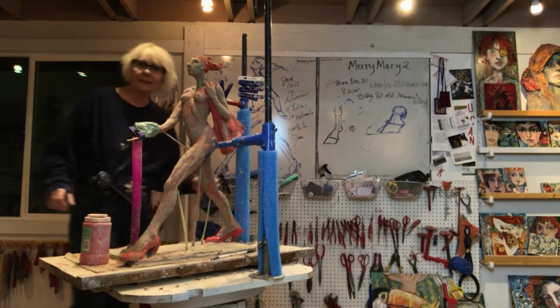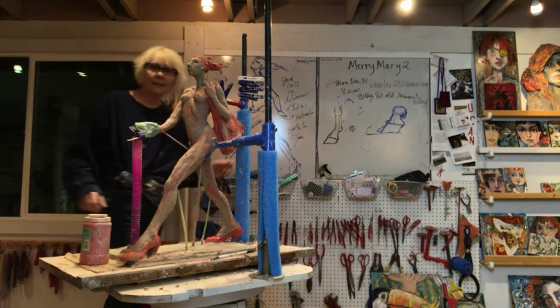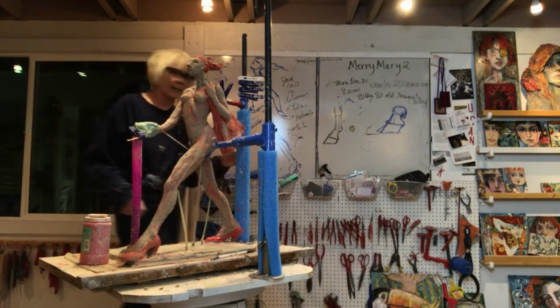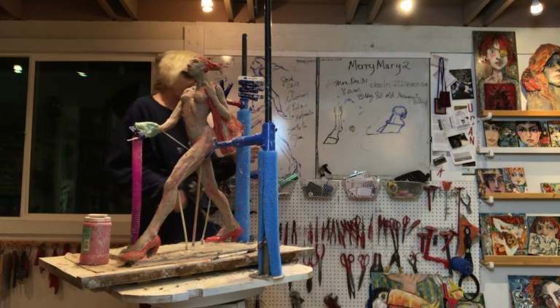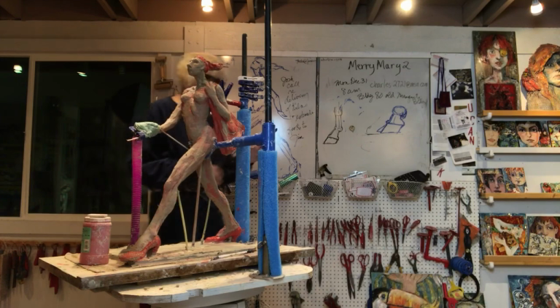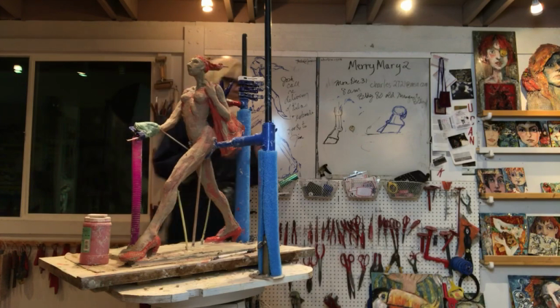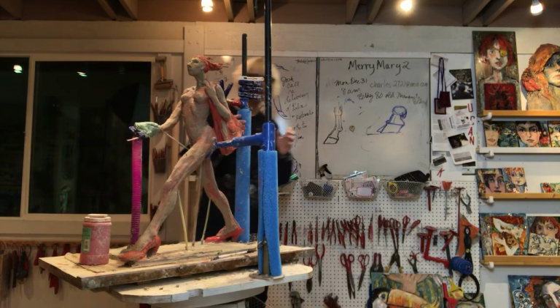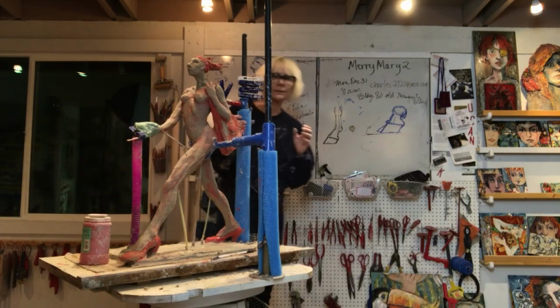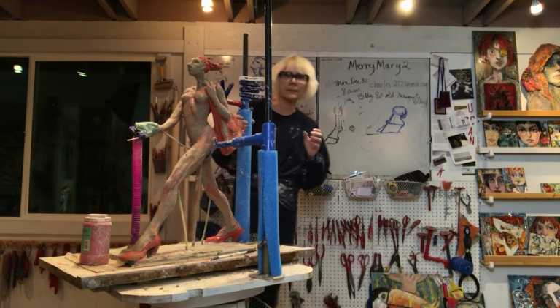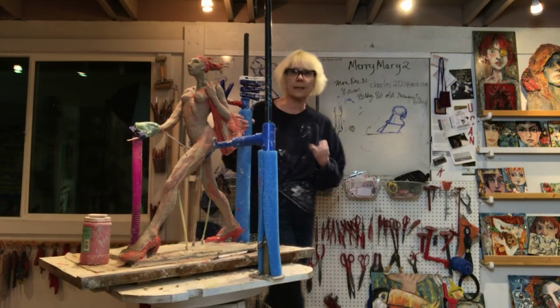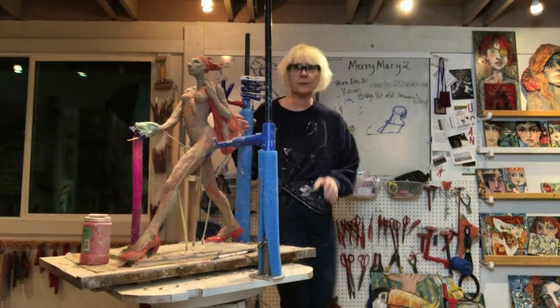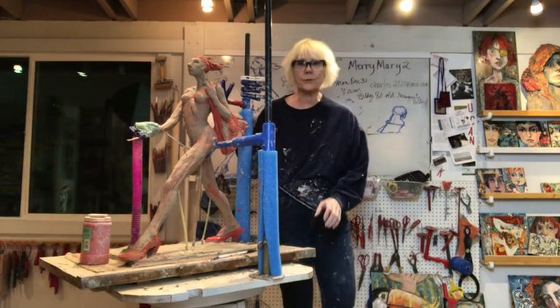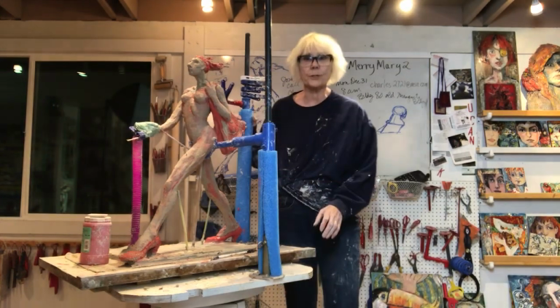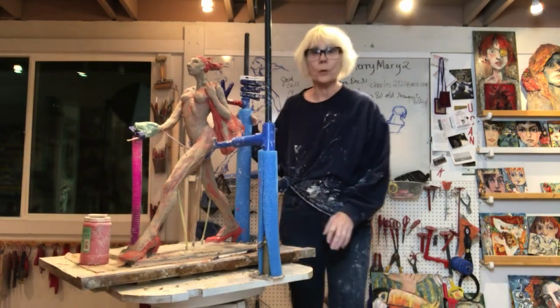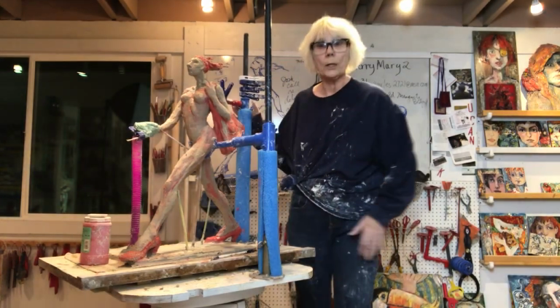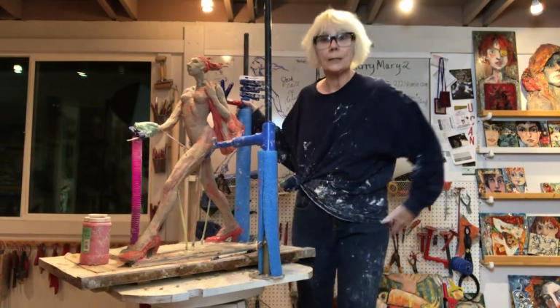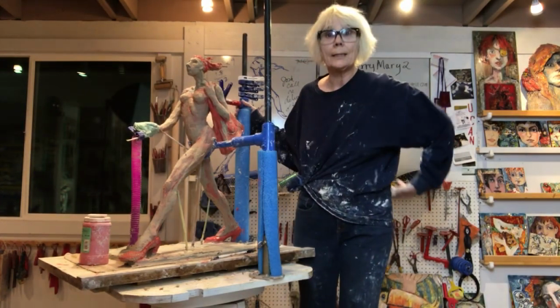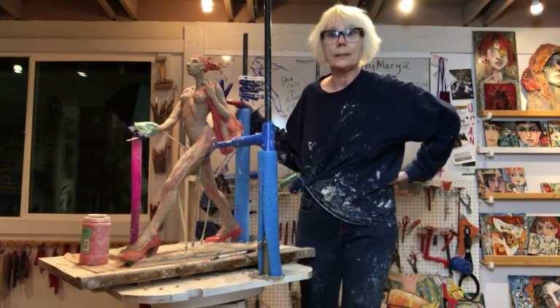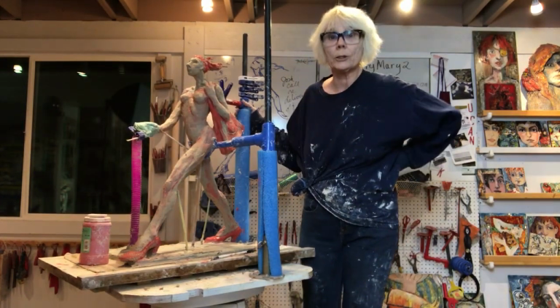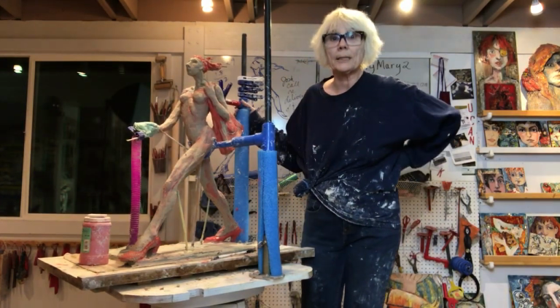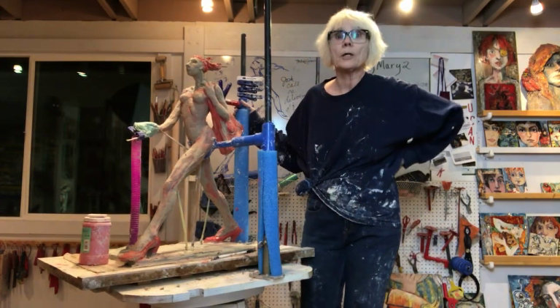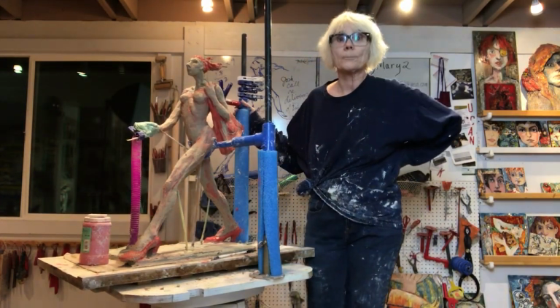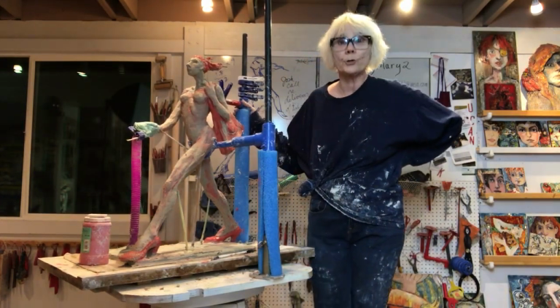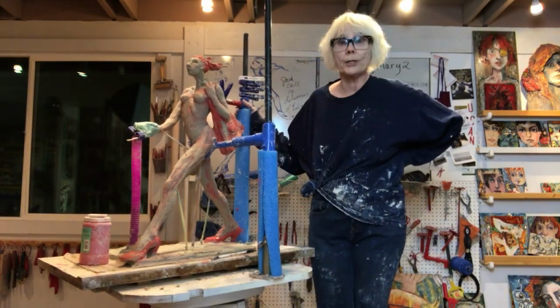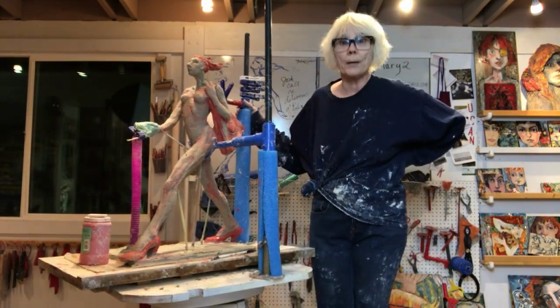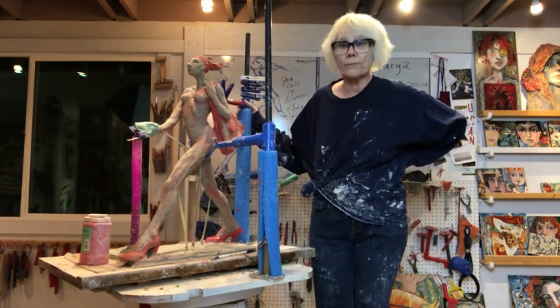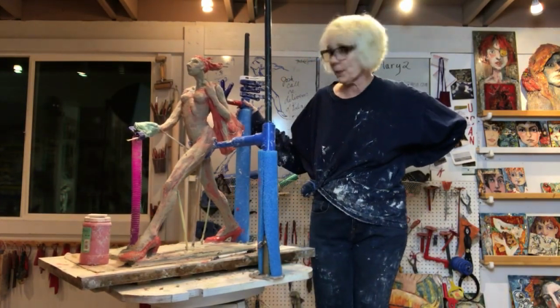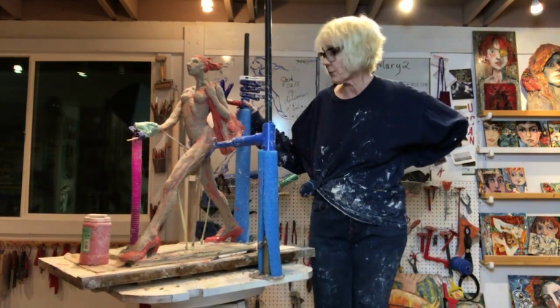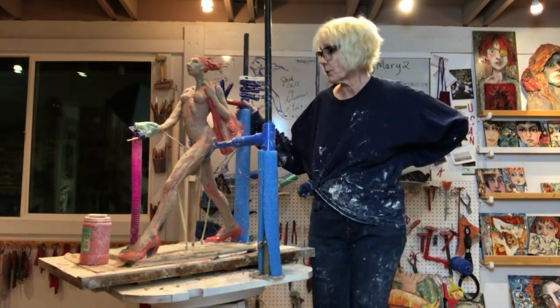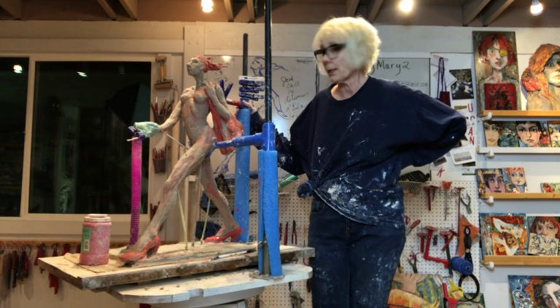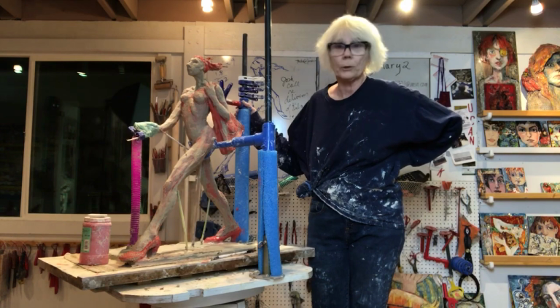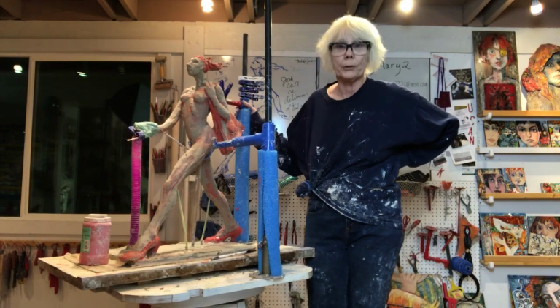Hi guys. It's the end of the day in the studio. Can you hear me project my voice? I'm learning.